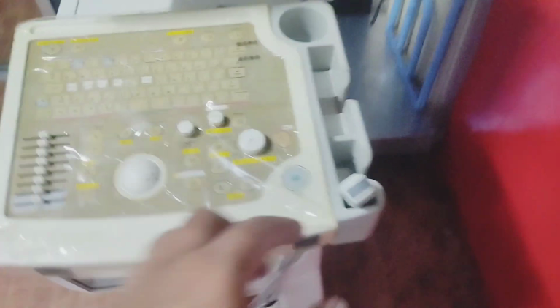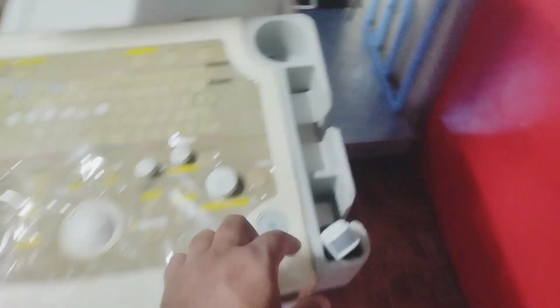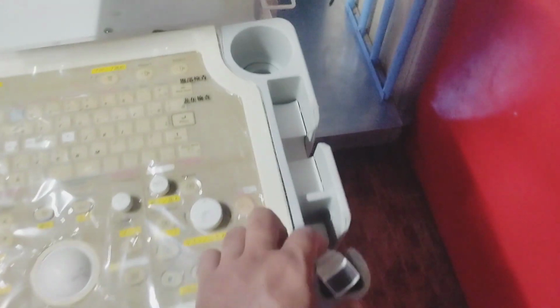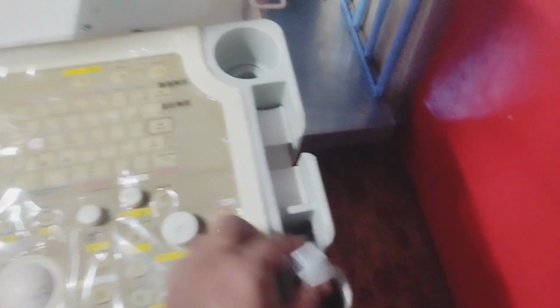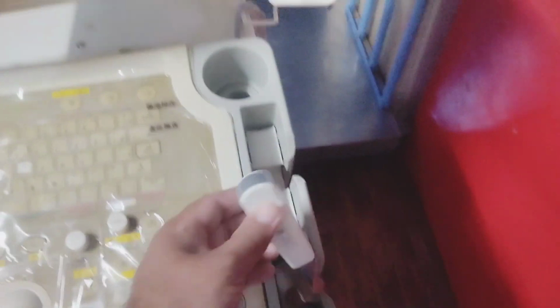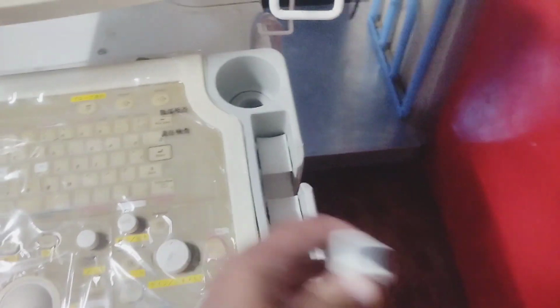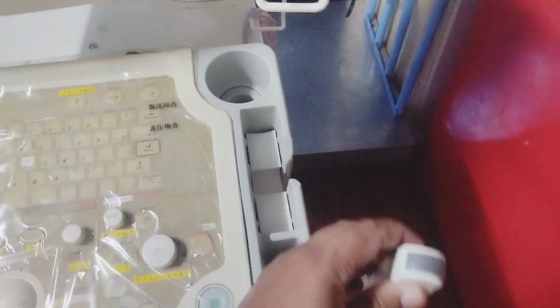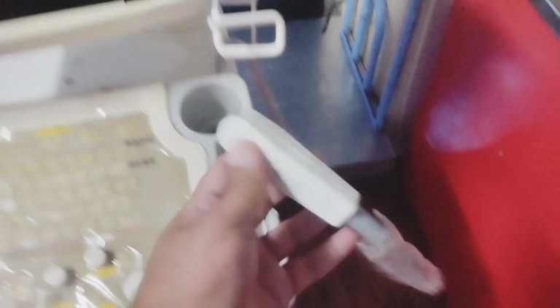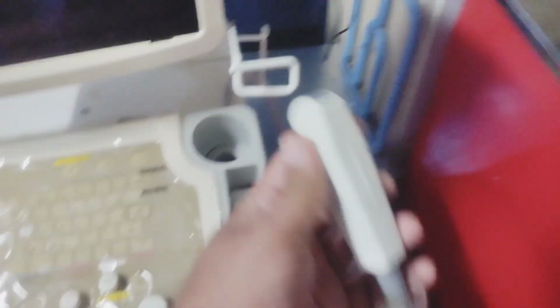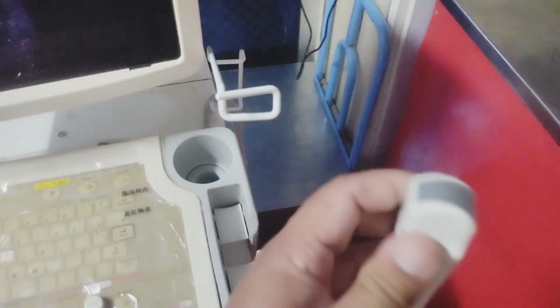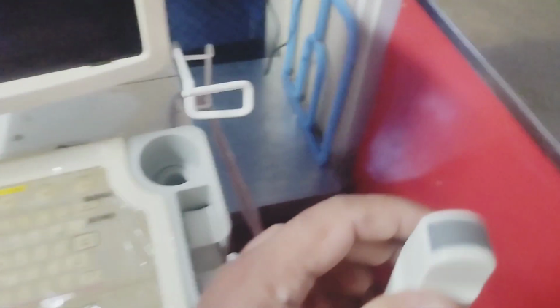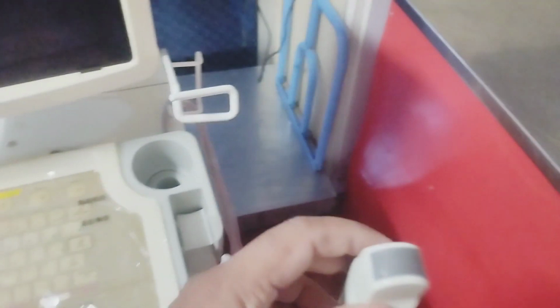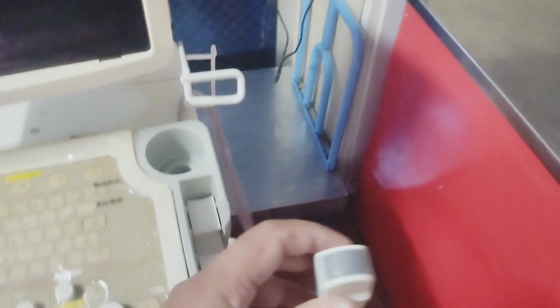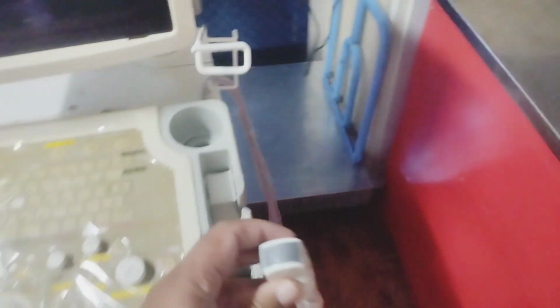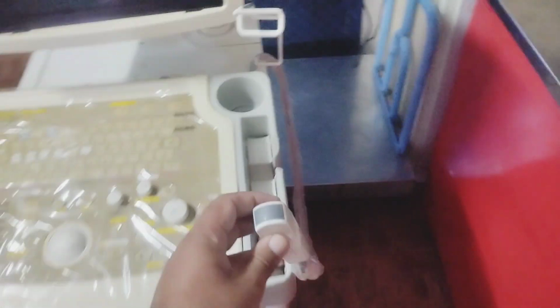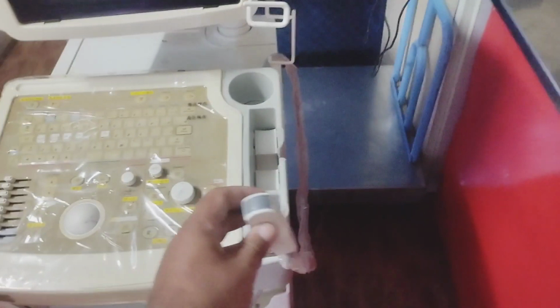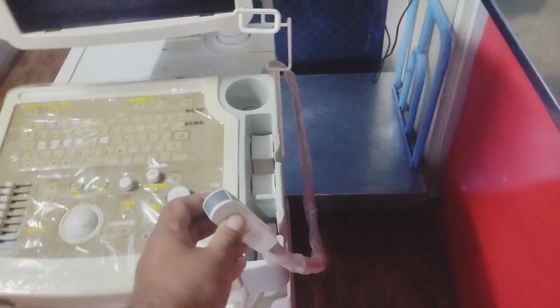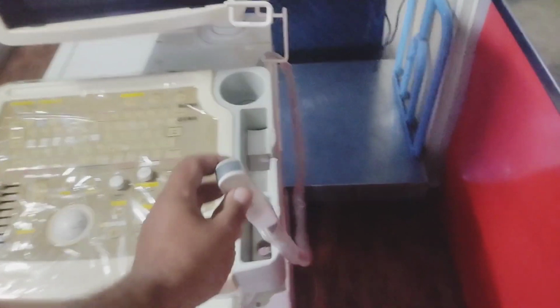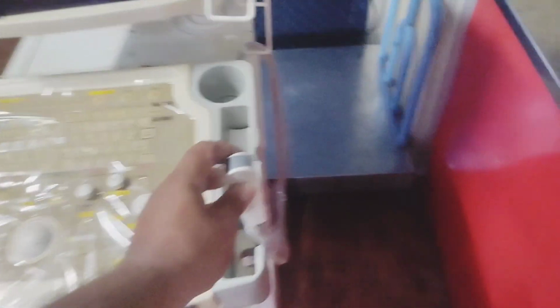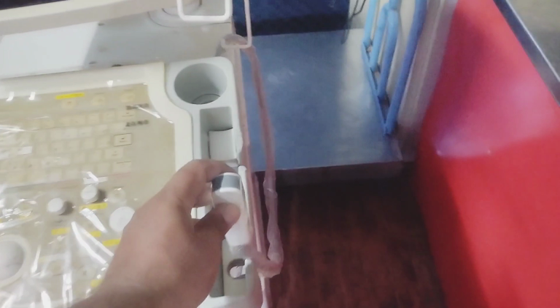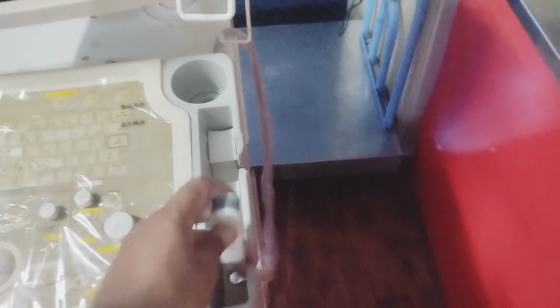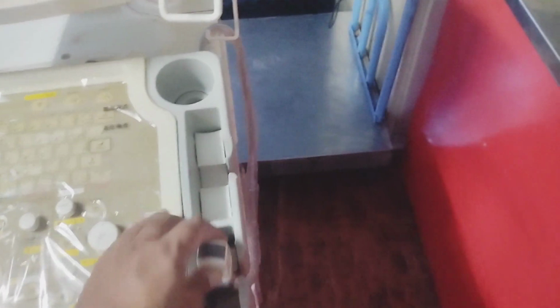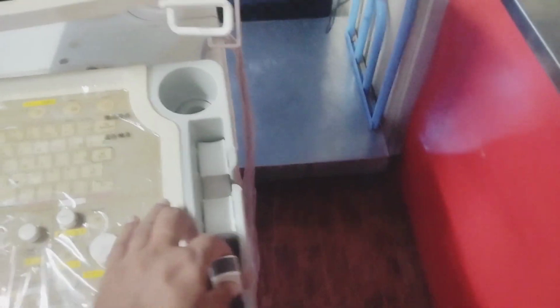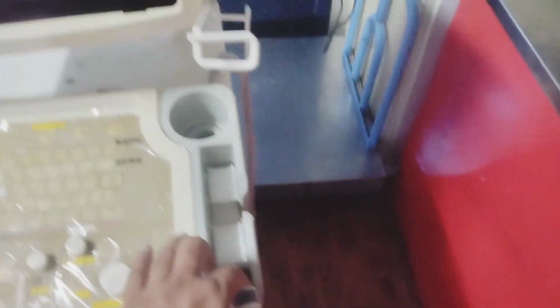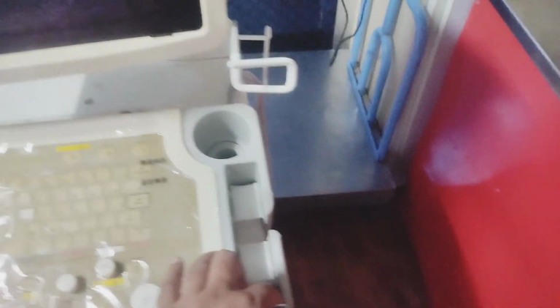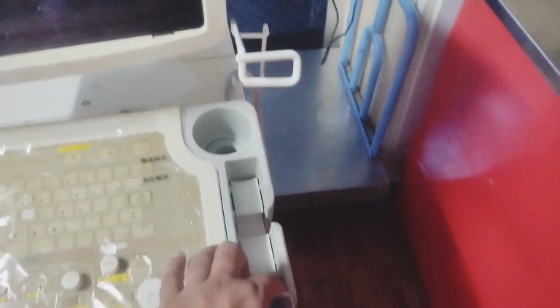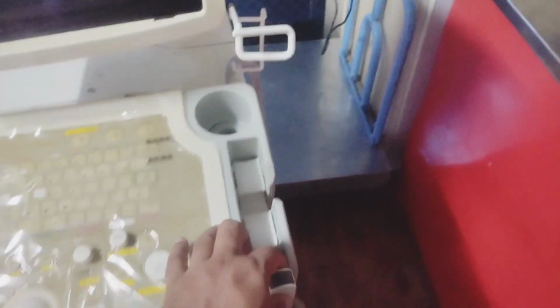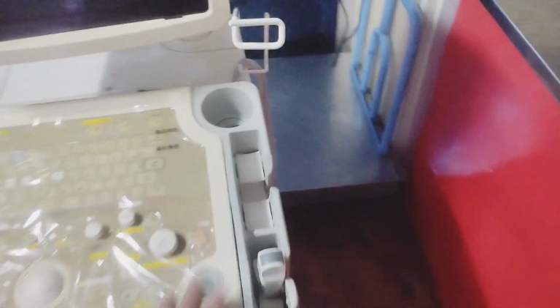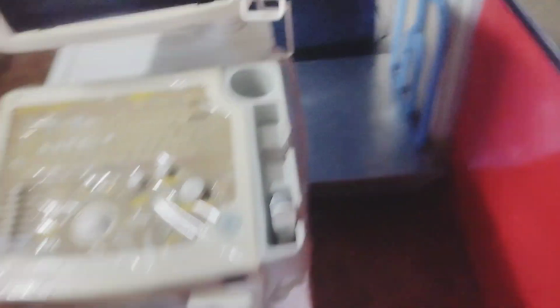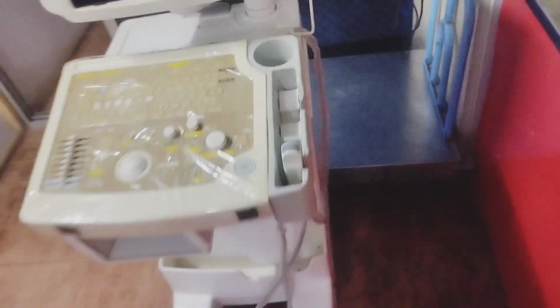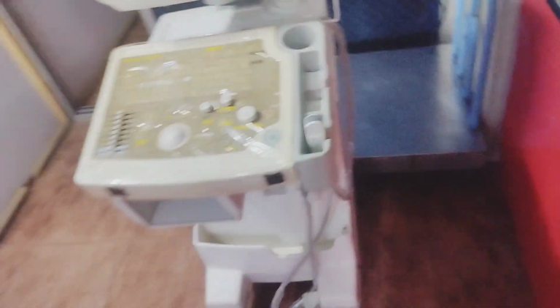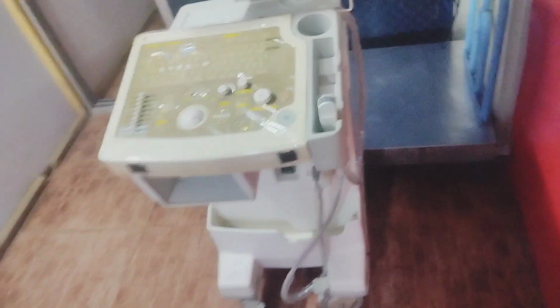We have two probes with this machine. We have a Micro Convex probe, and we have one more probe — two probes in total.